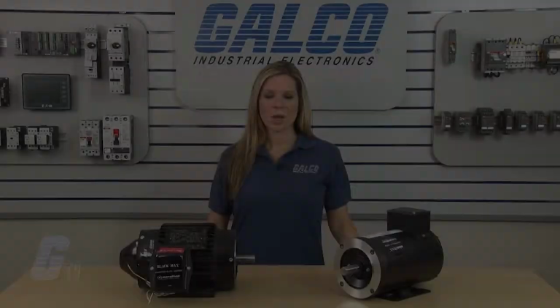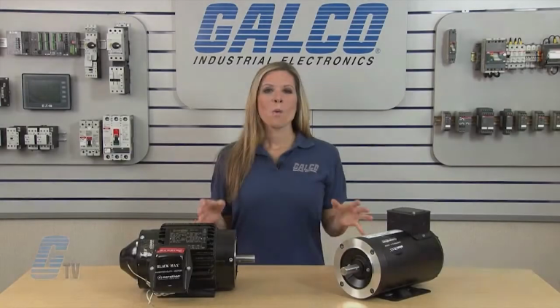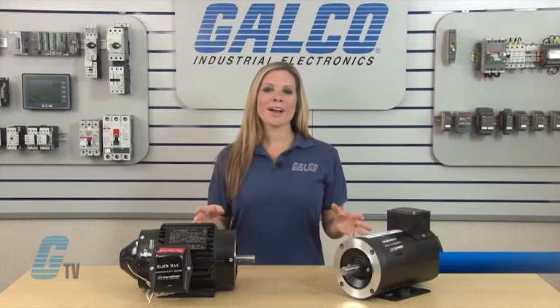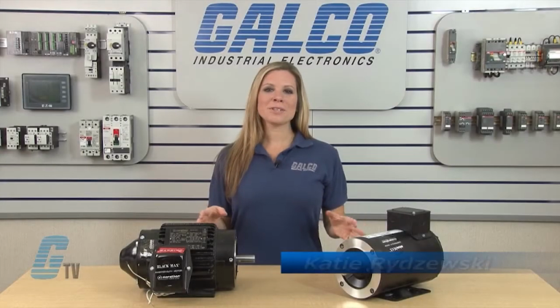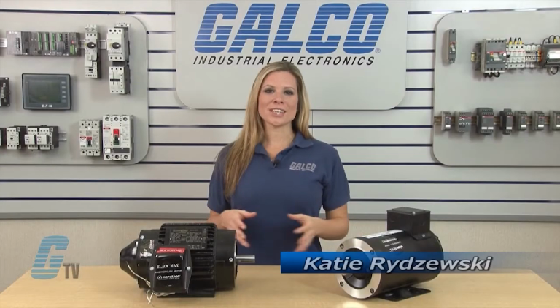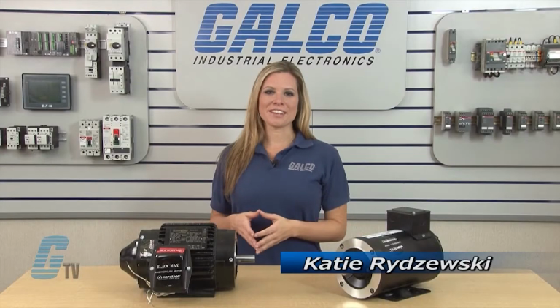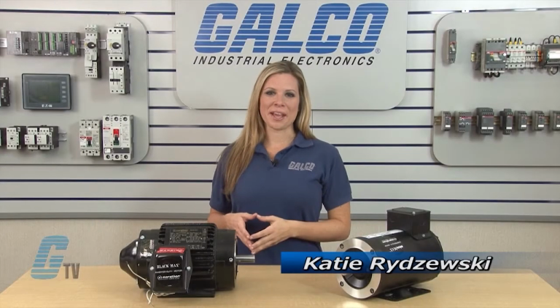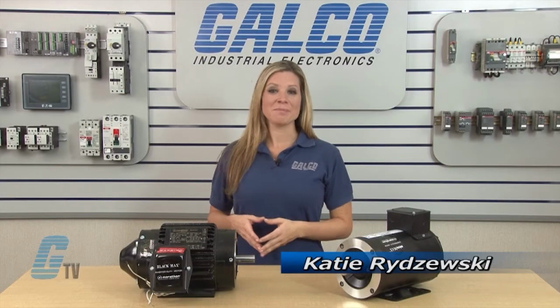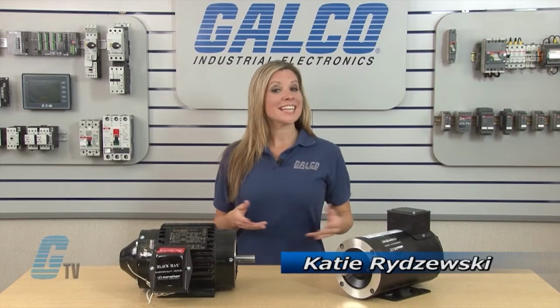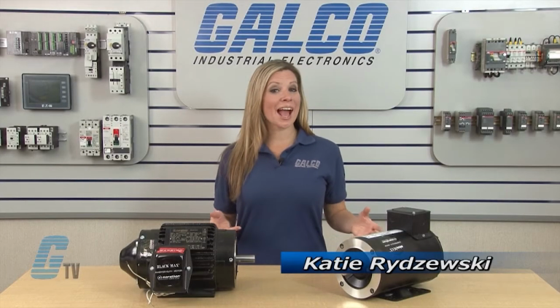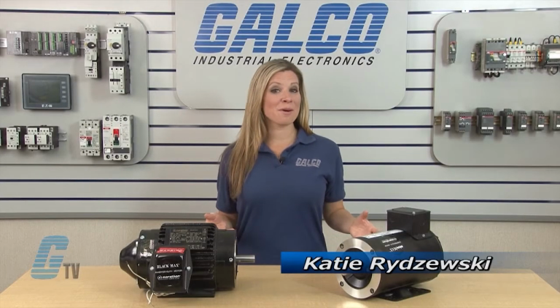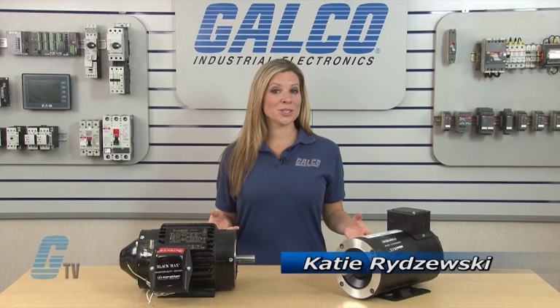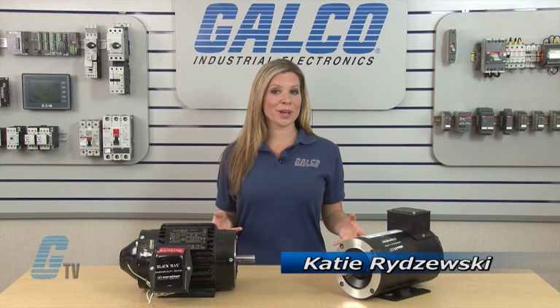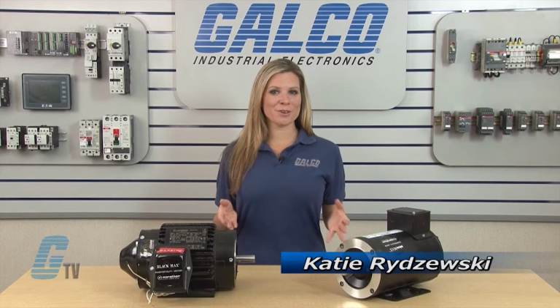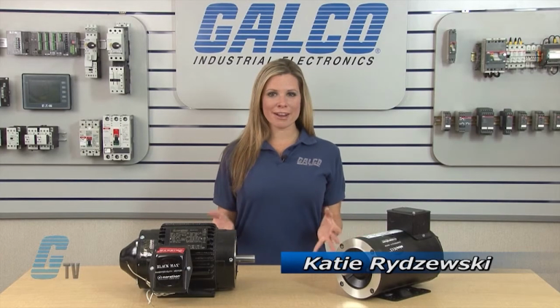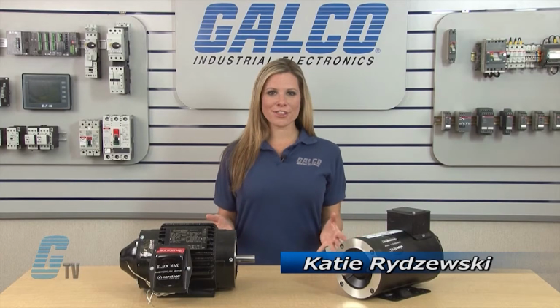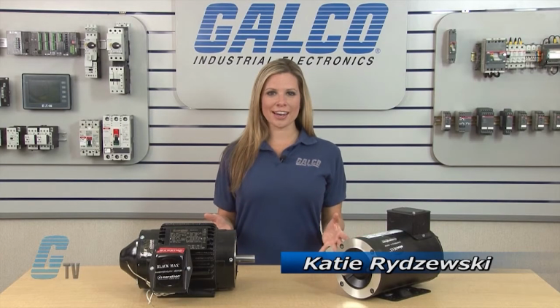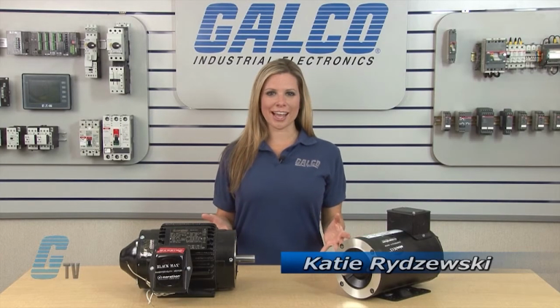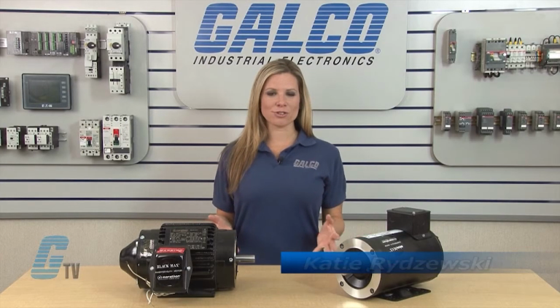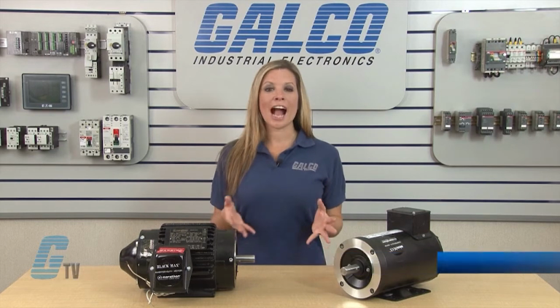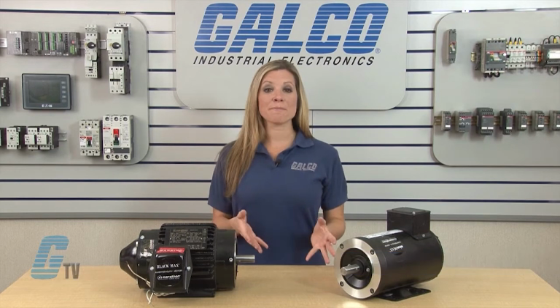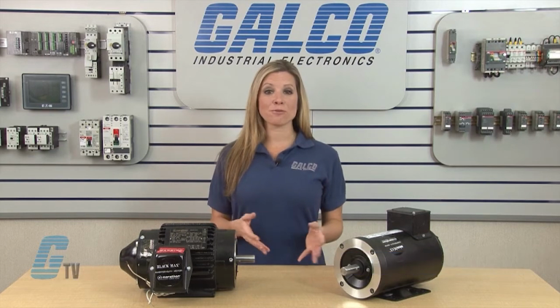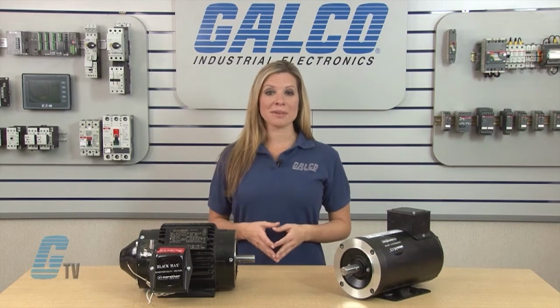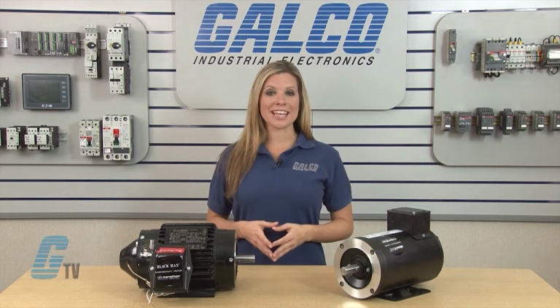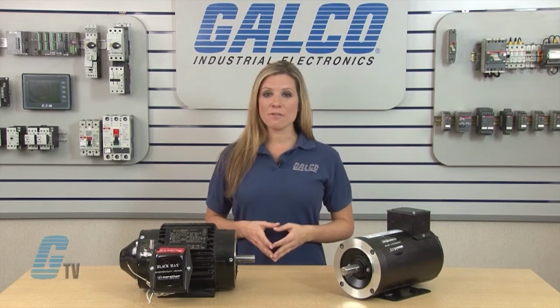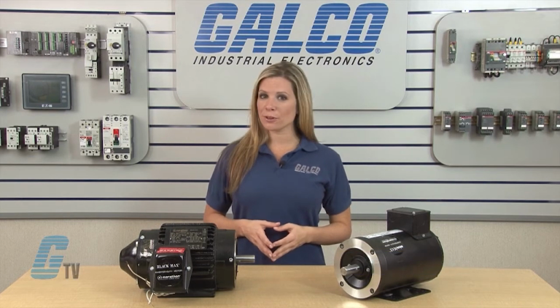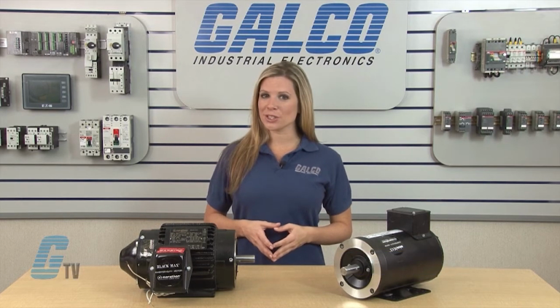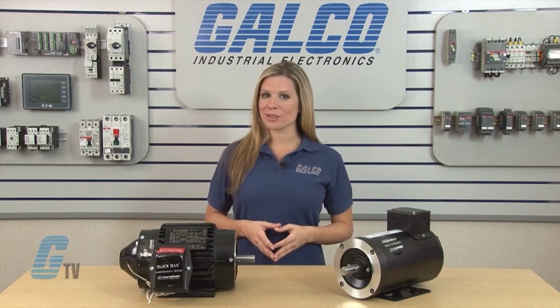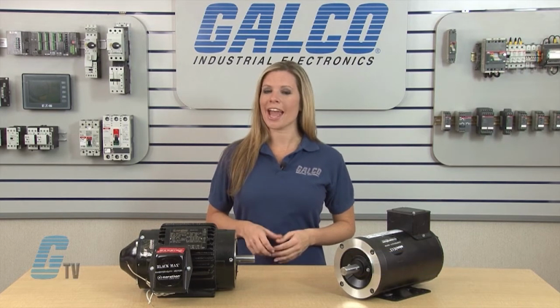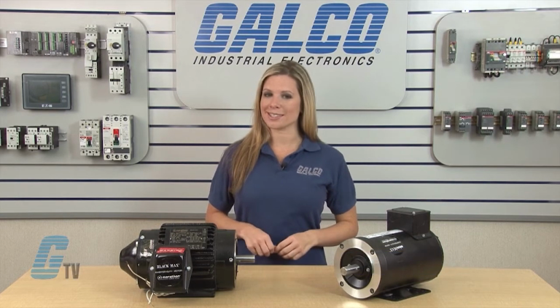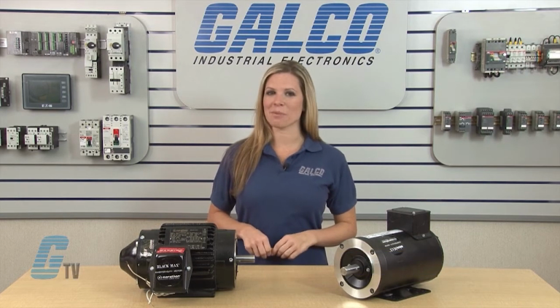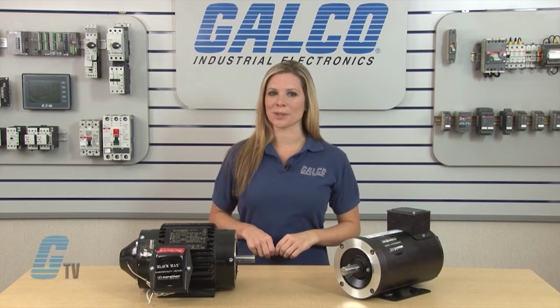Welcome to G-TV! Today I will be showing you Marathon Electric High Performance Inverter Duty AC Motors.